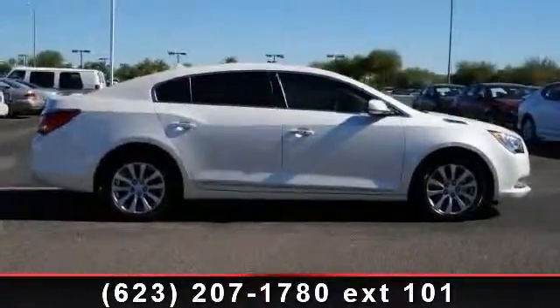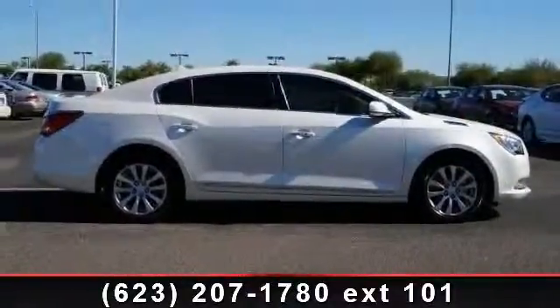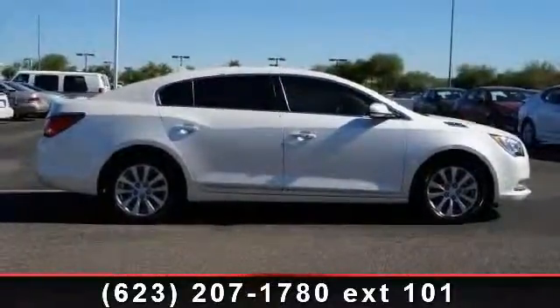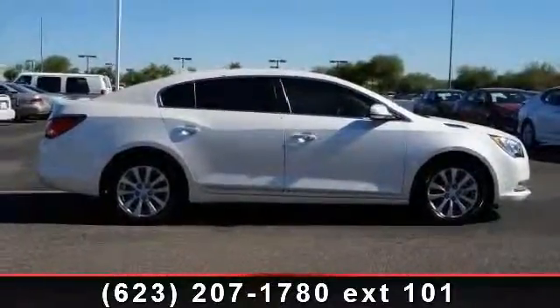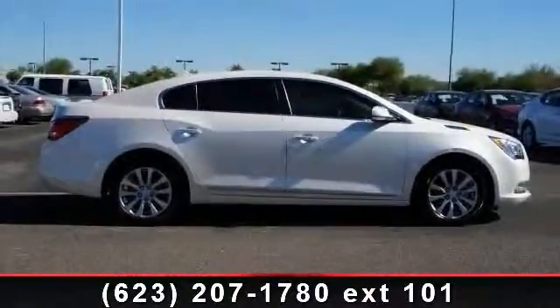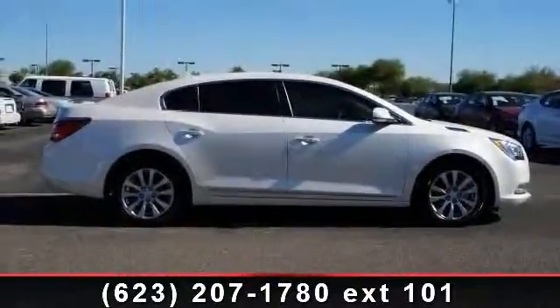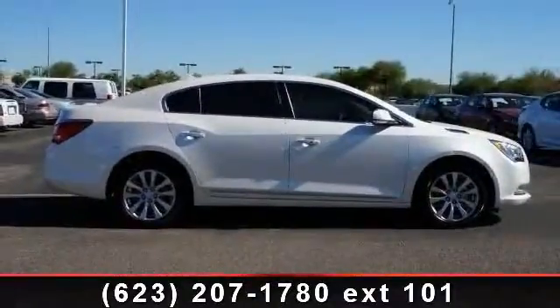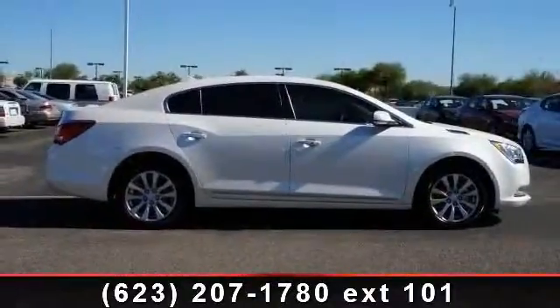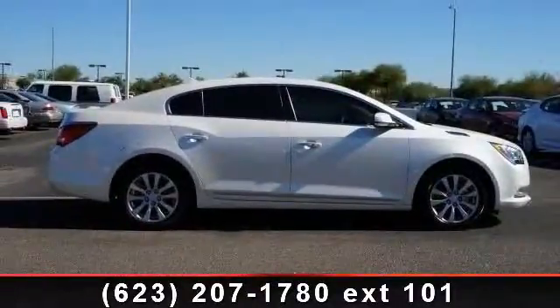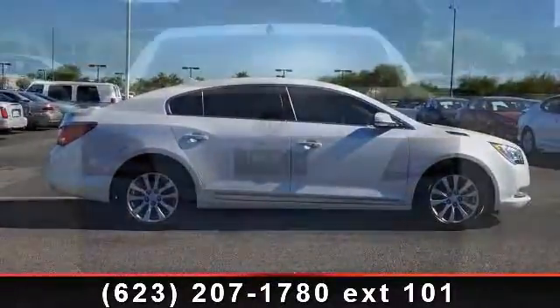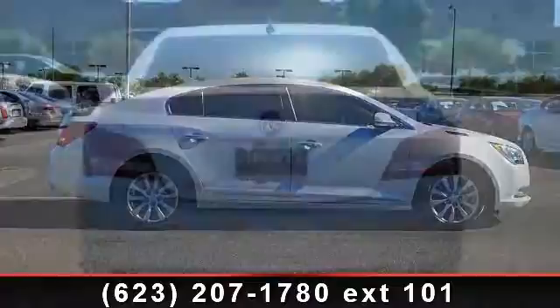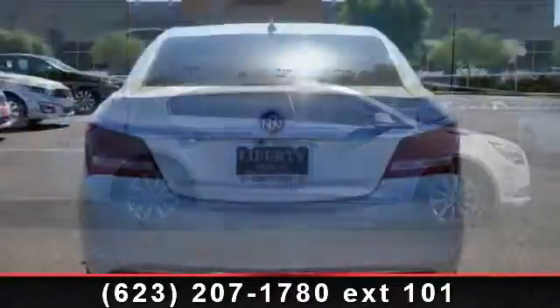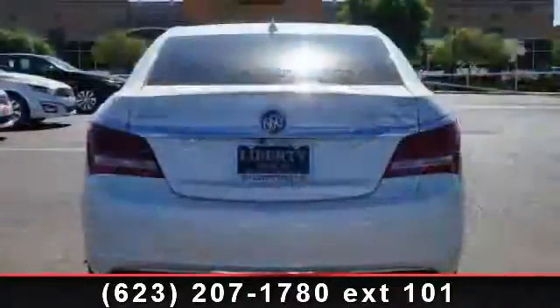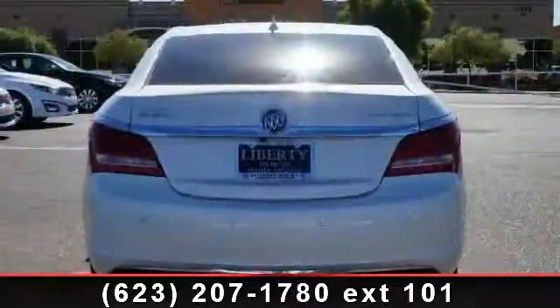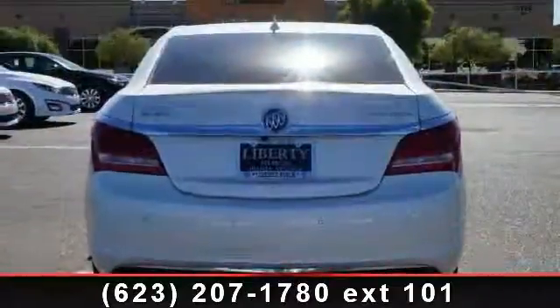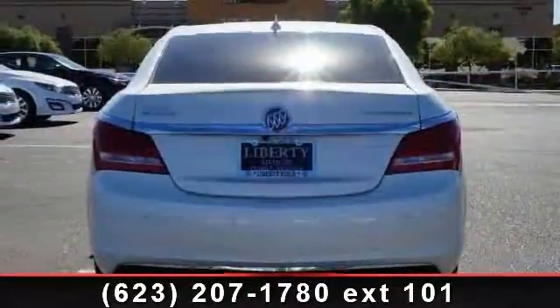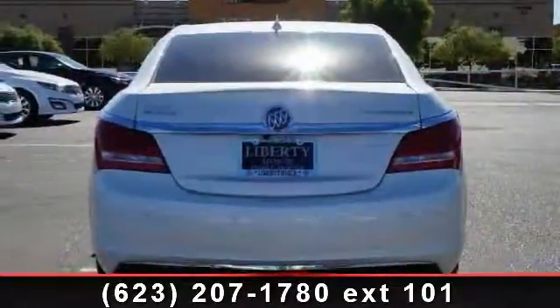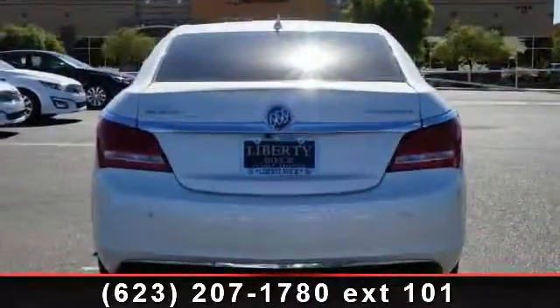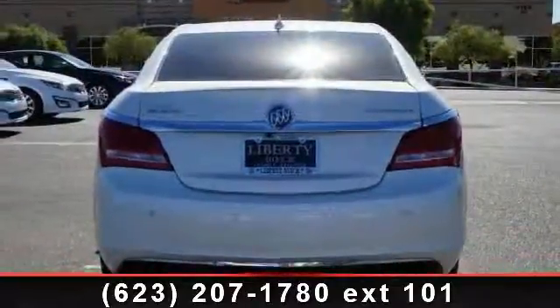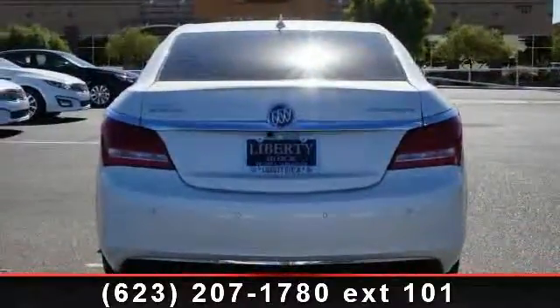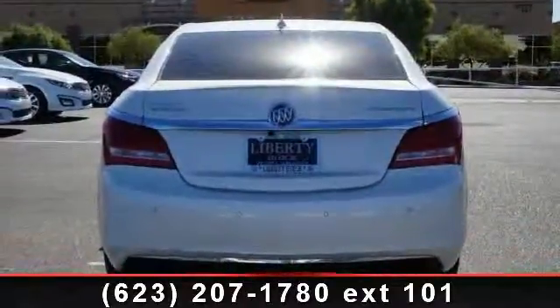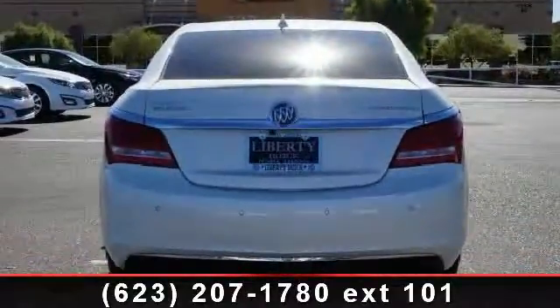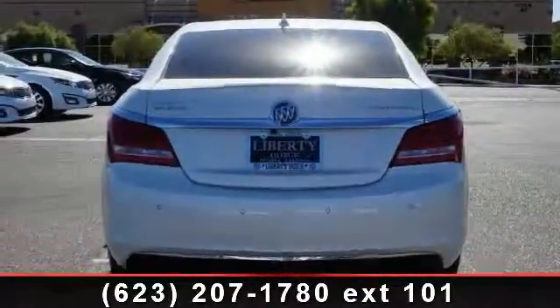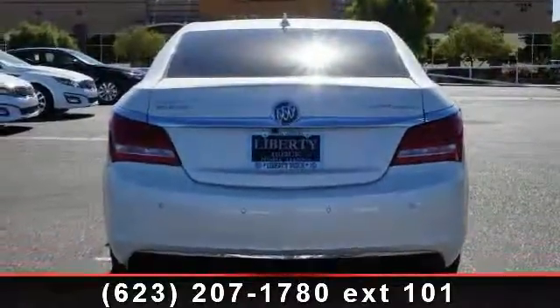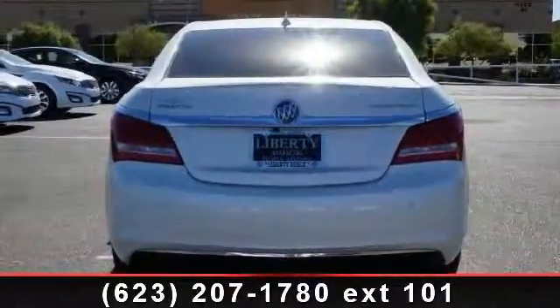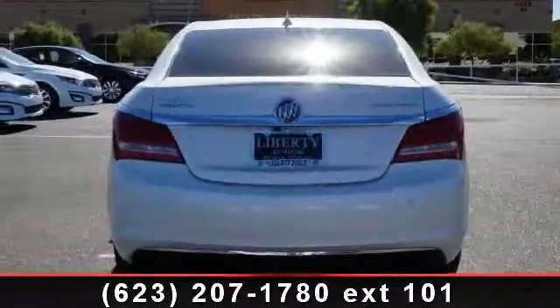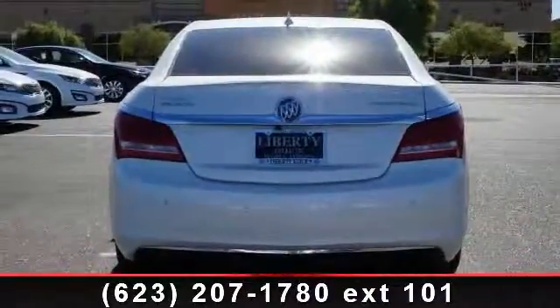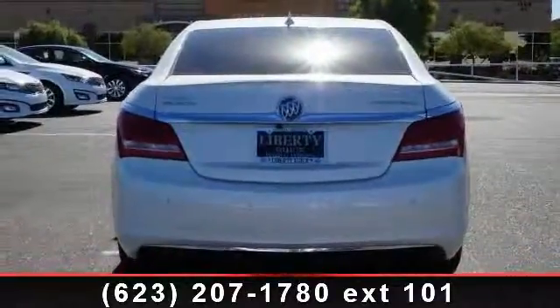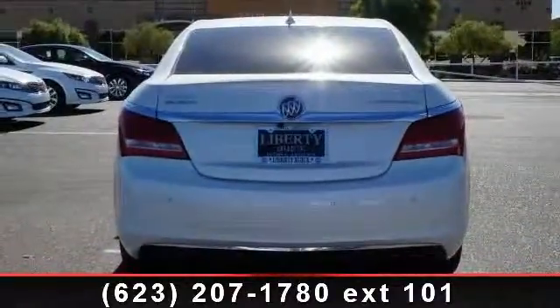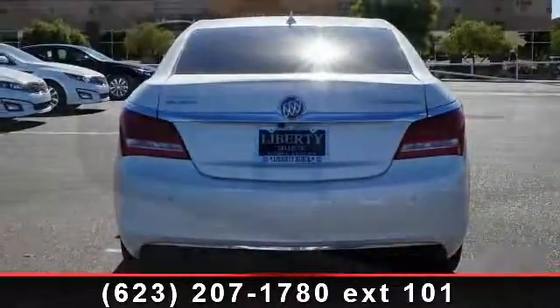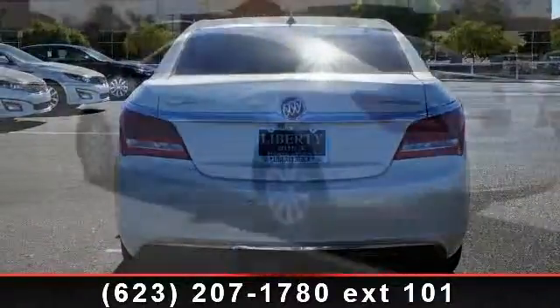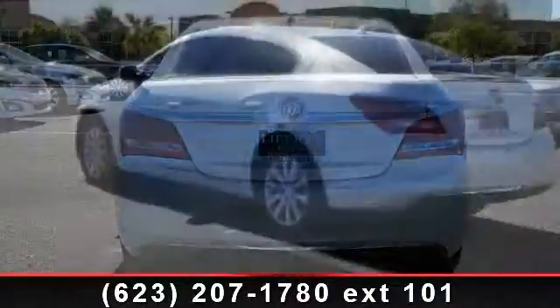This vehicle comes with a reliable four-cylinder engine connected to a smooth shifting automatic transmission. Enjoy these notable features: